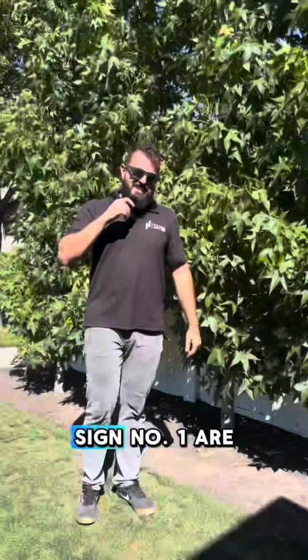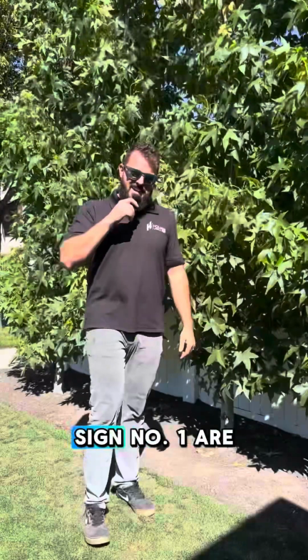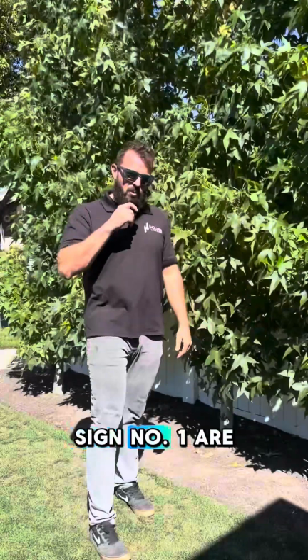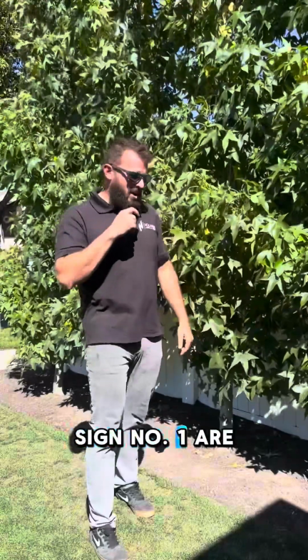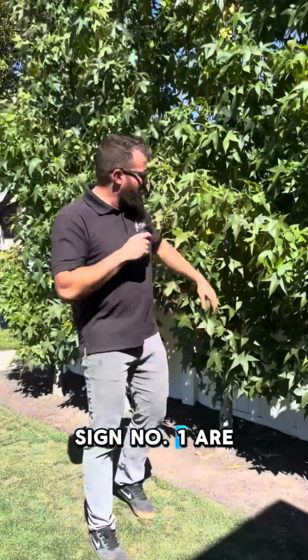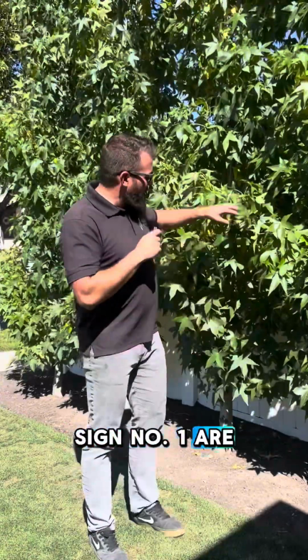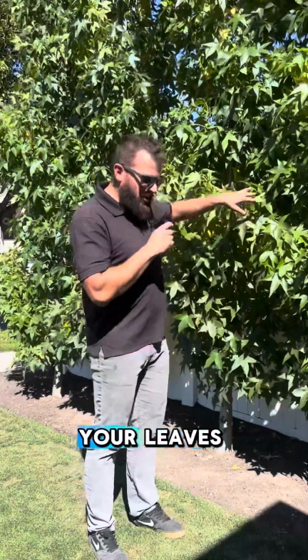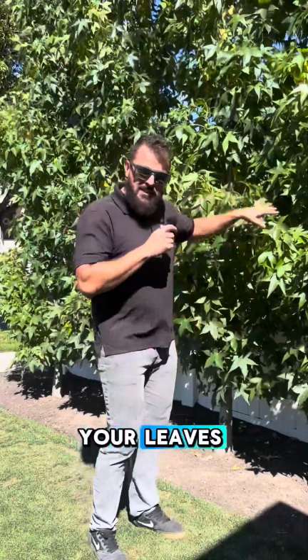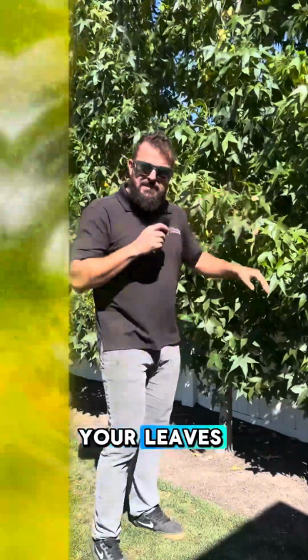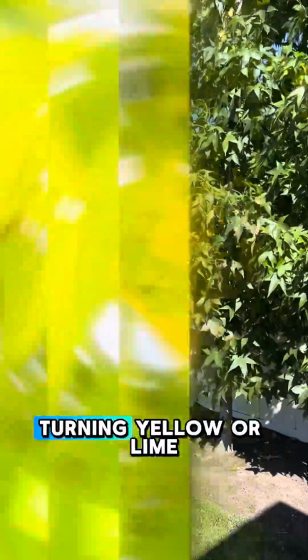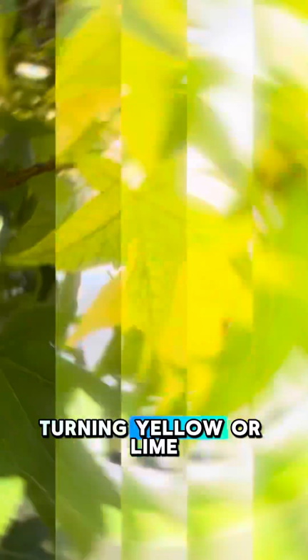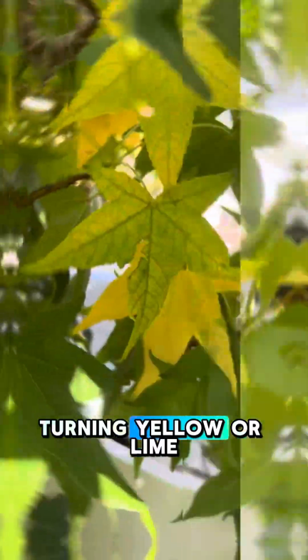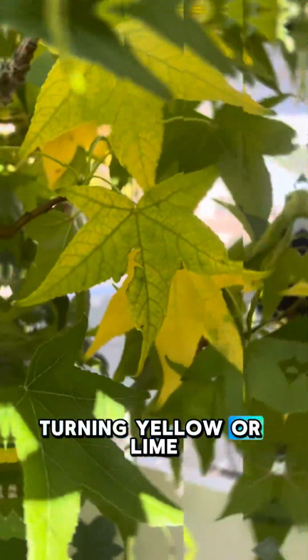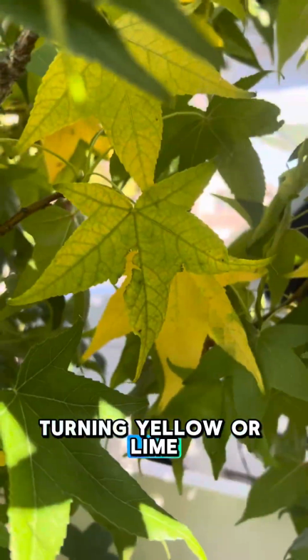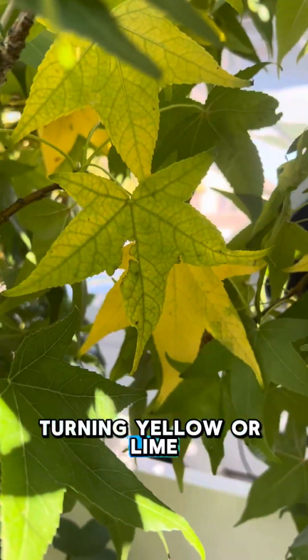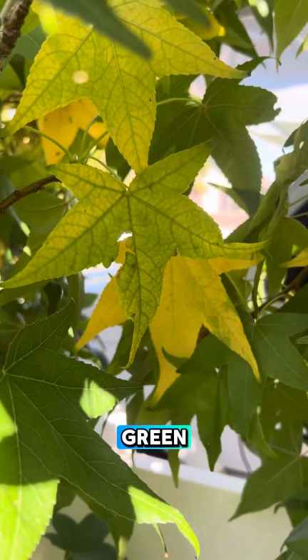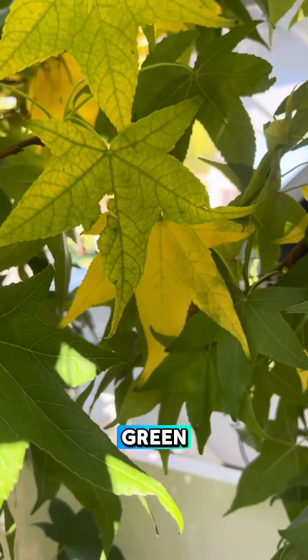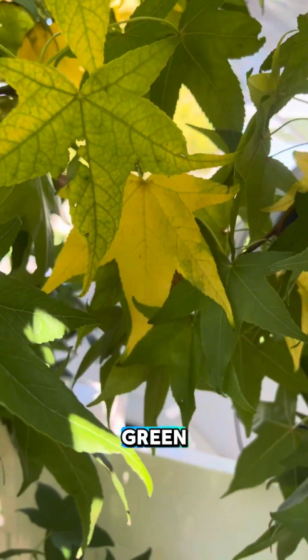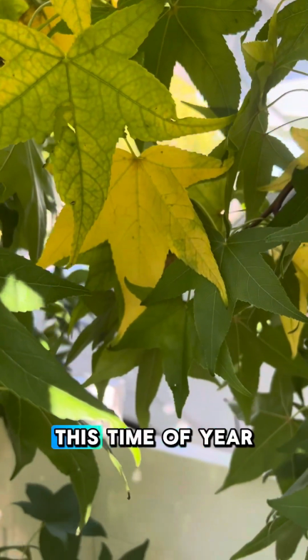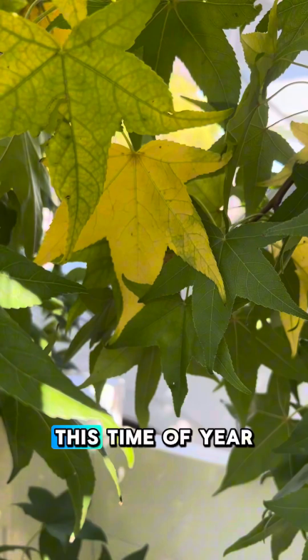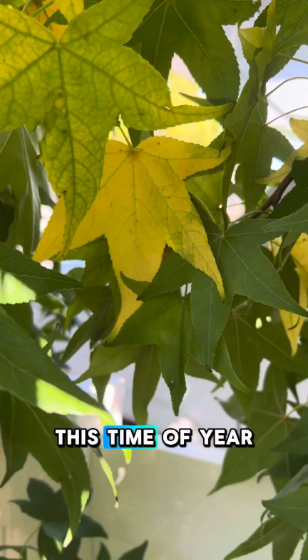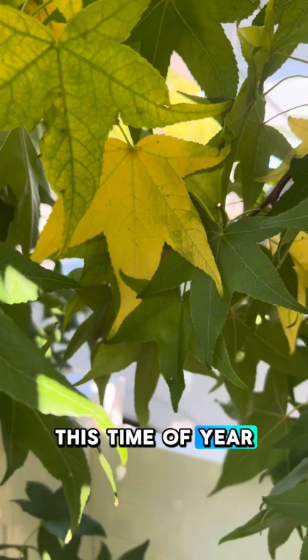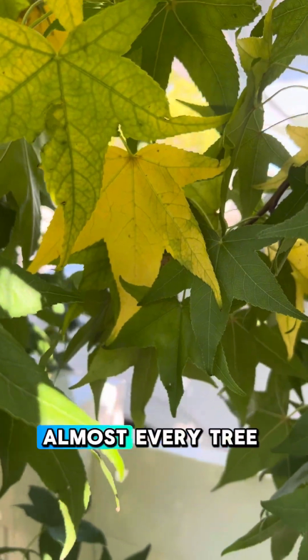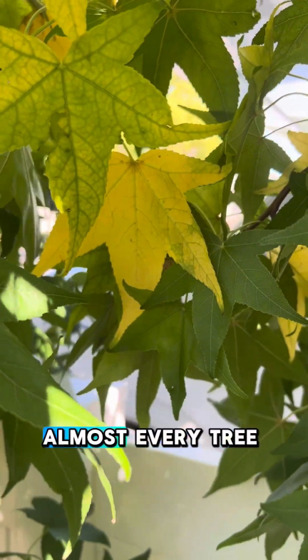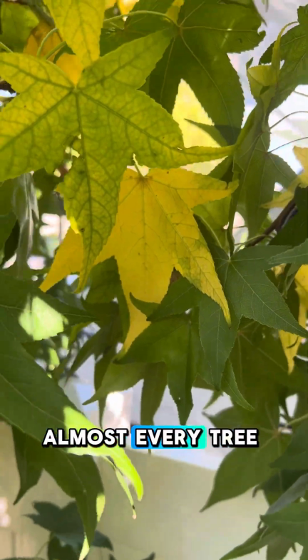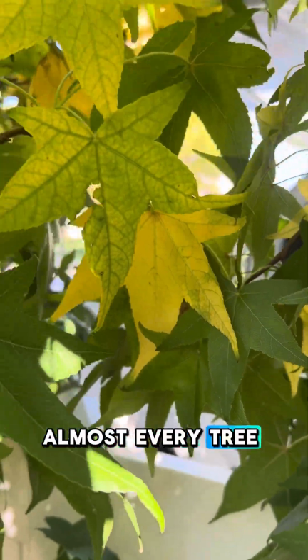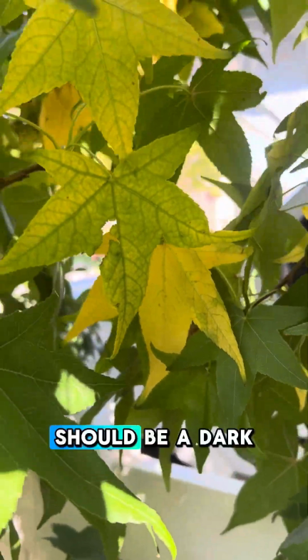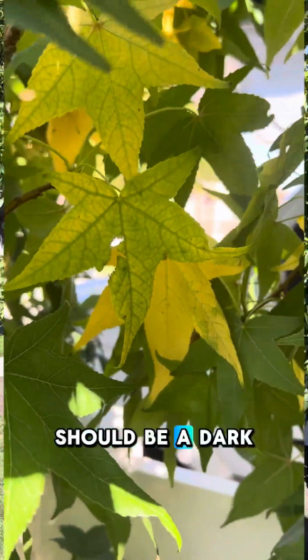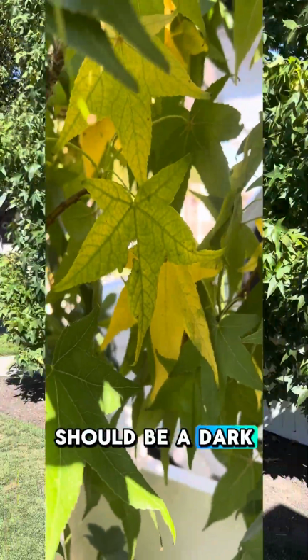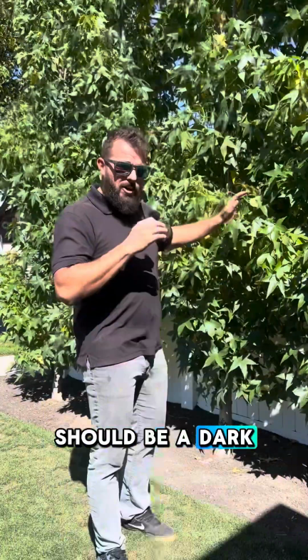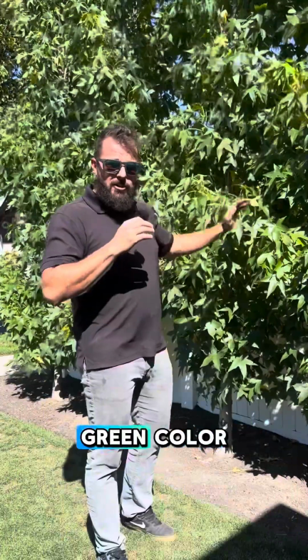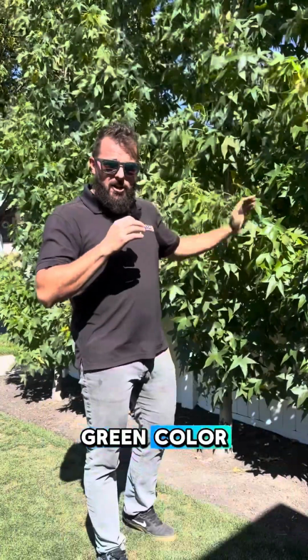Sign number one: are your leaves turning yellow or lime green? This time of year, almost every tree should be a dark green color.